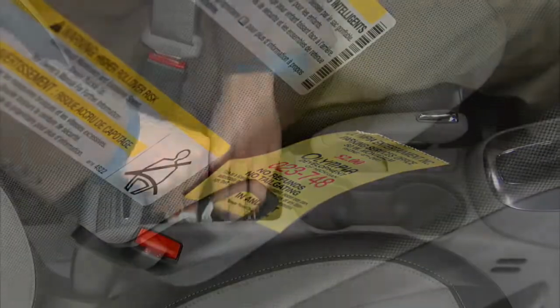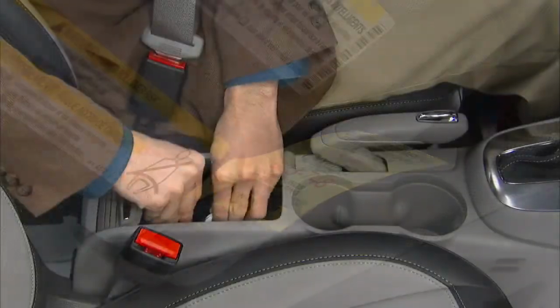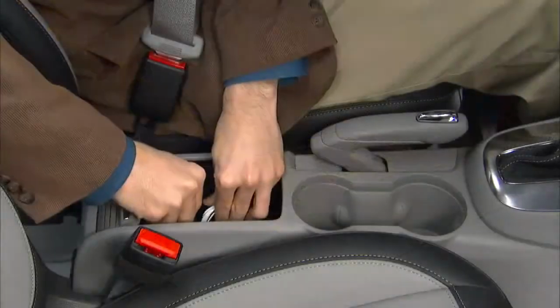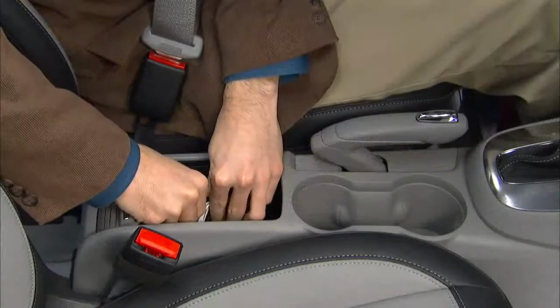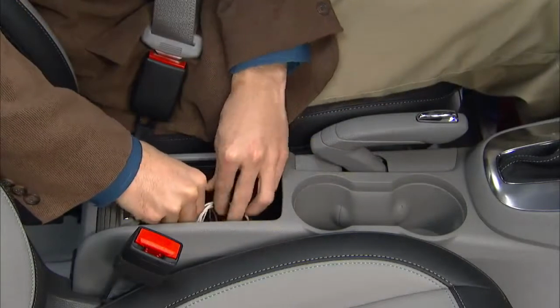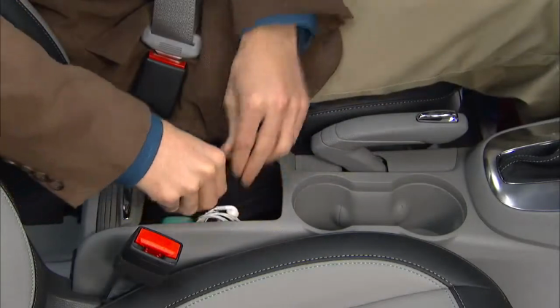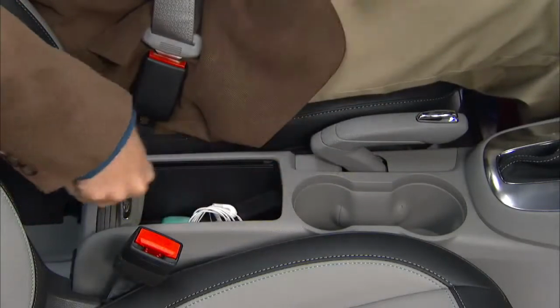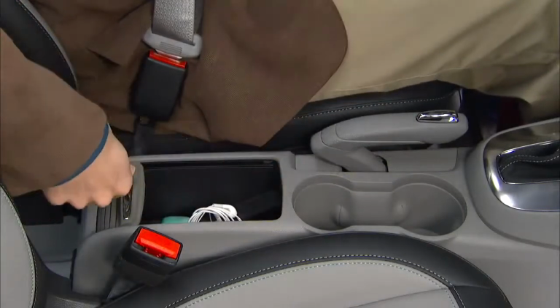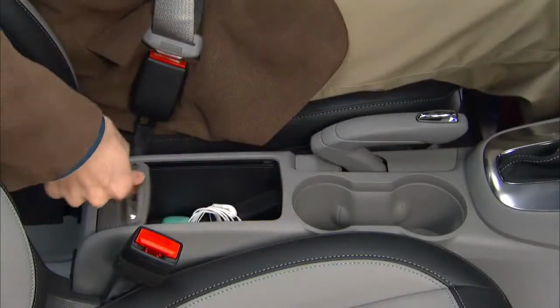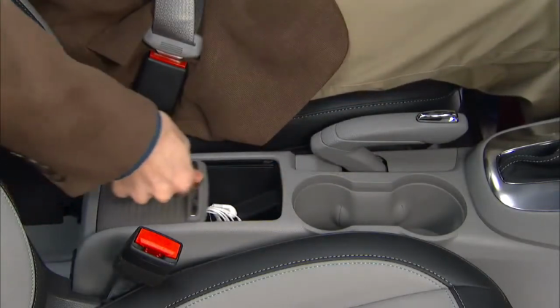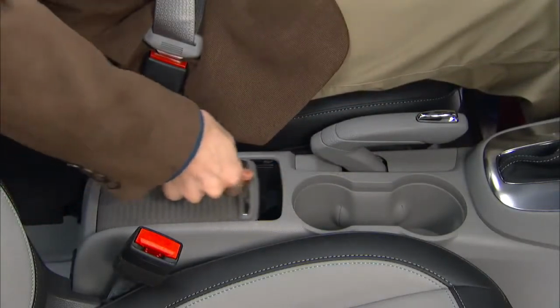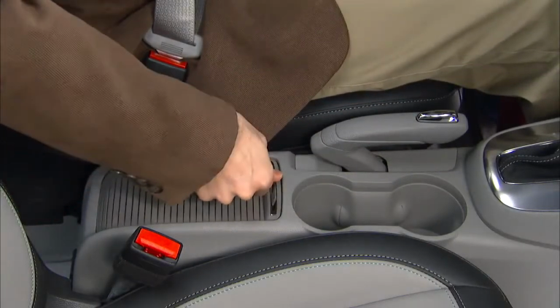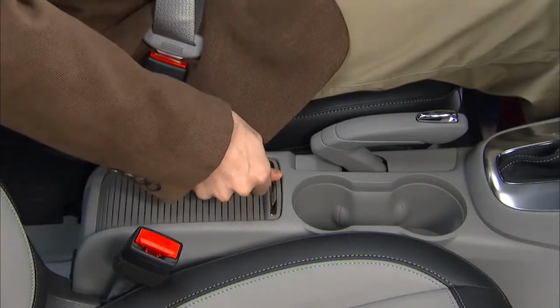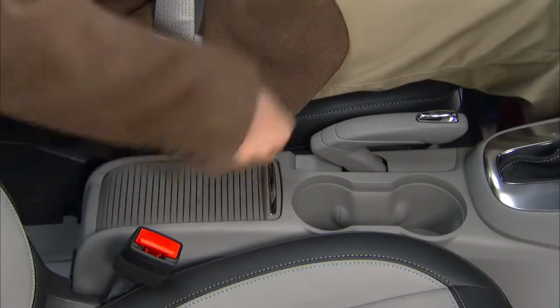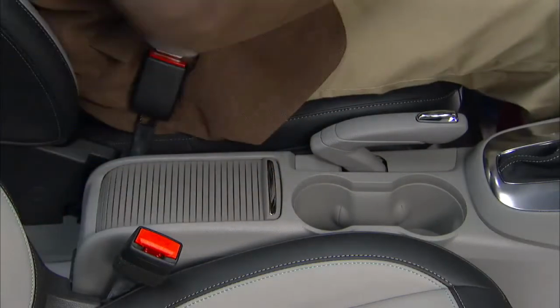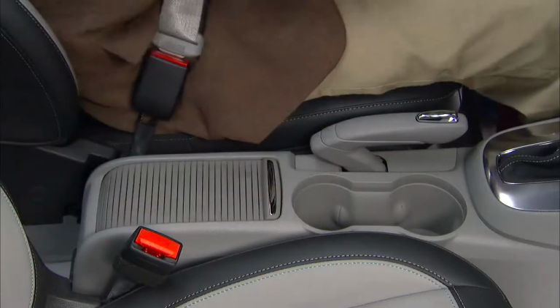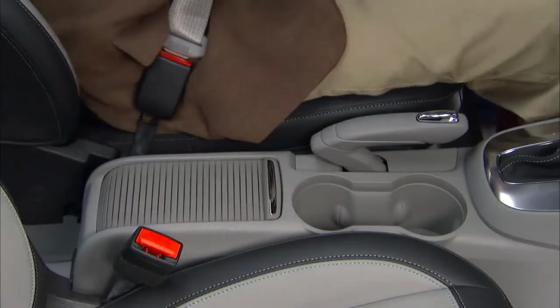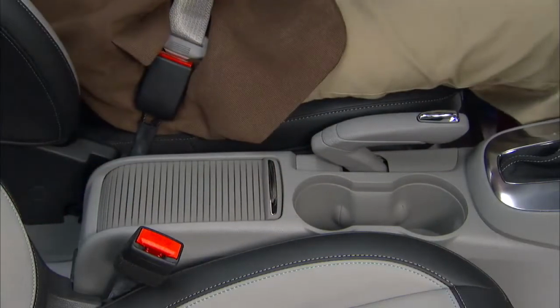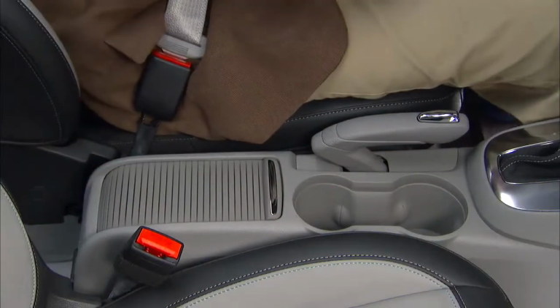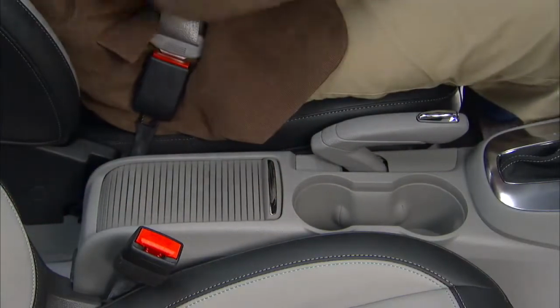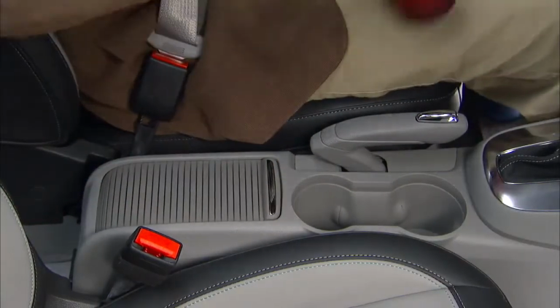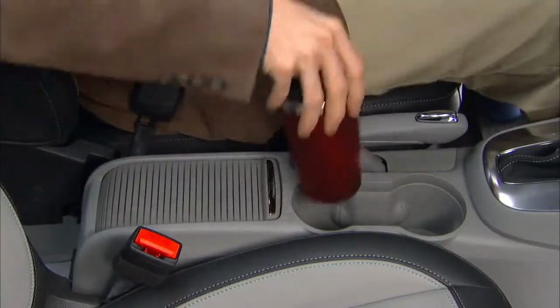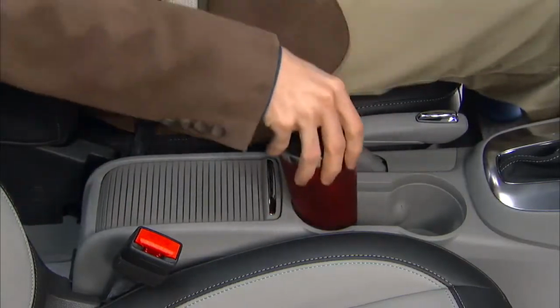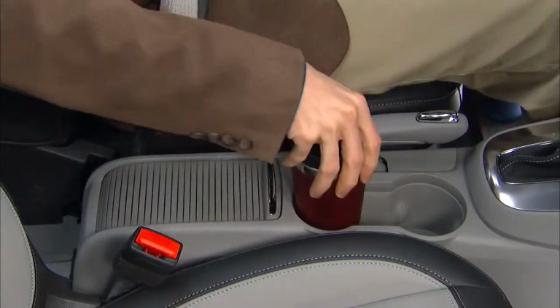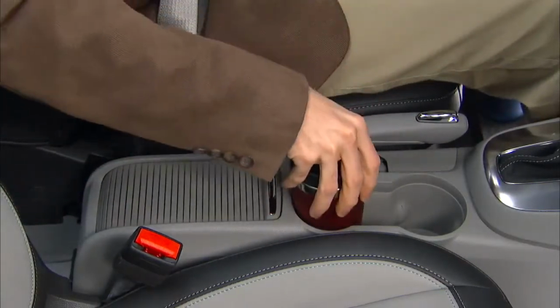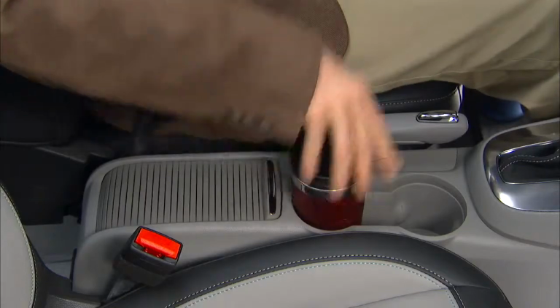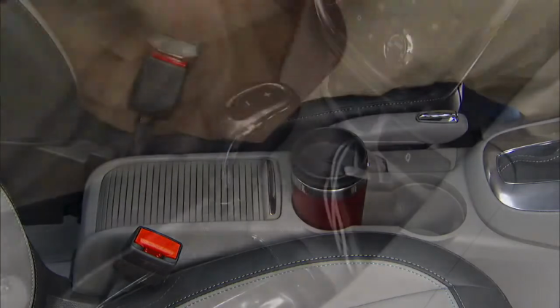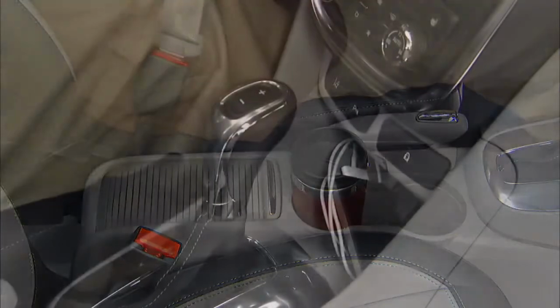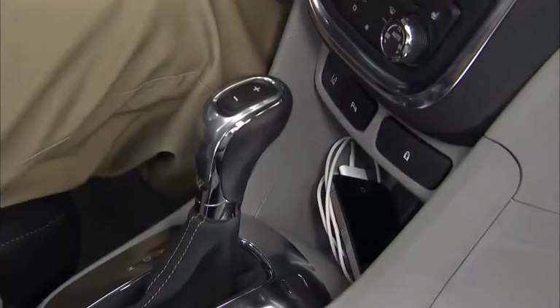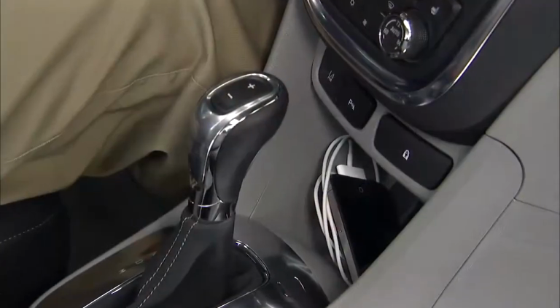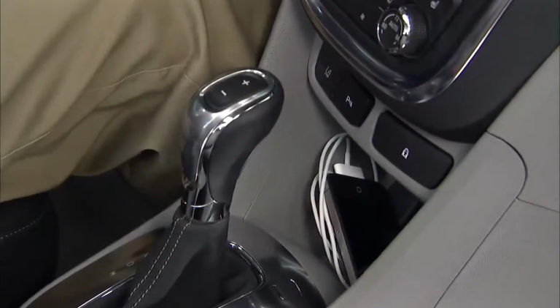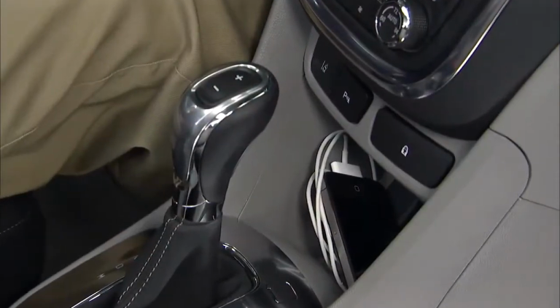The center console features a covered compartment that's great for small items. There's also a pair of cup holders and an open cubby.